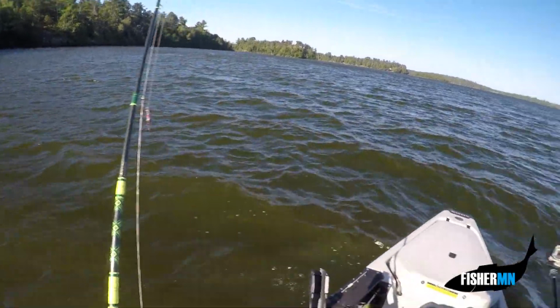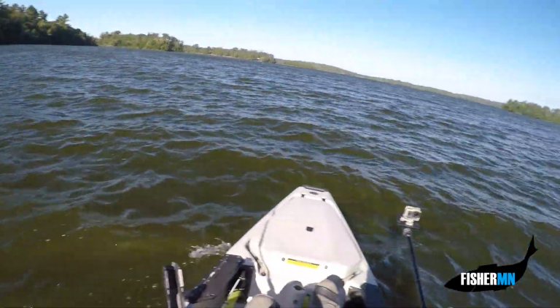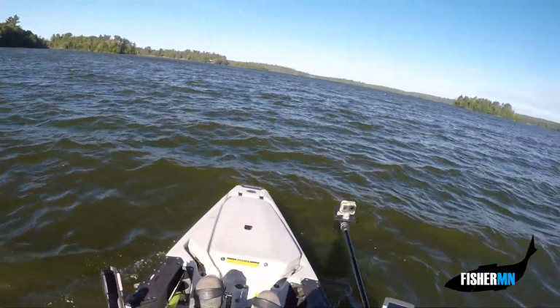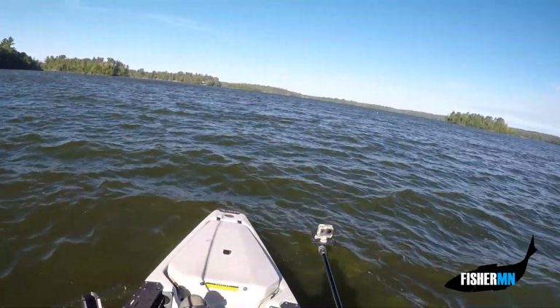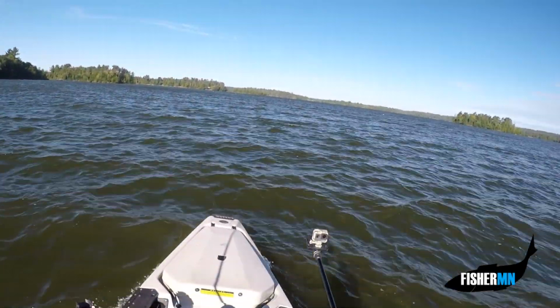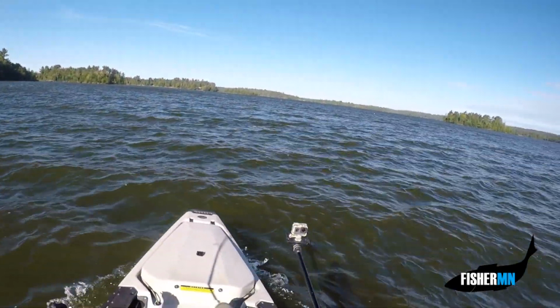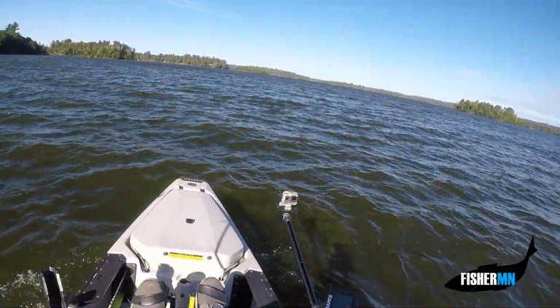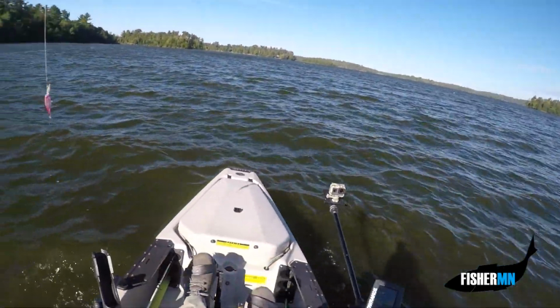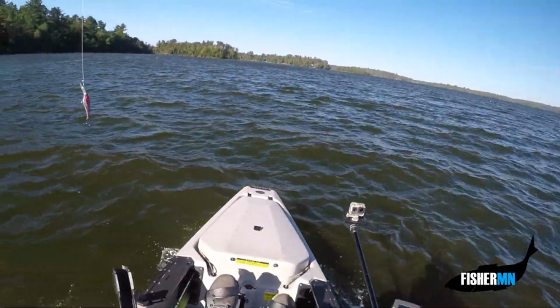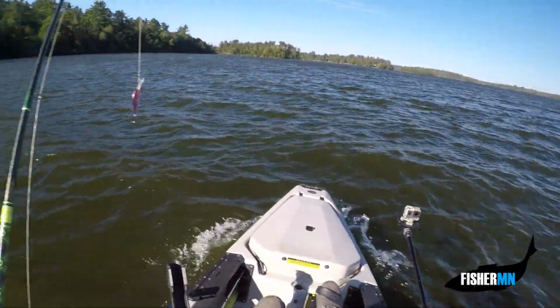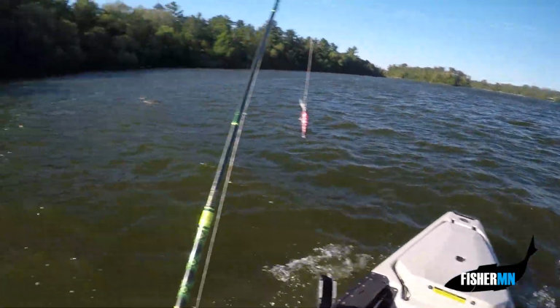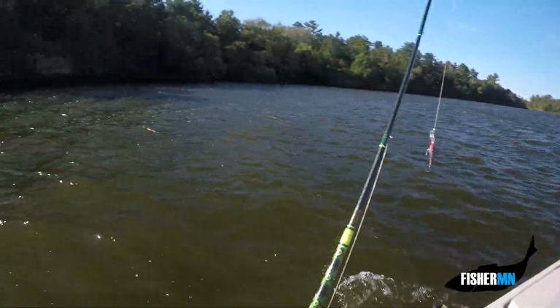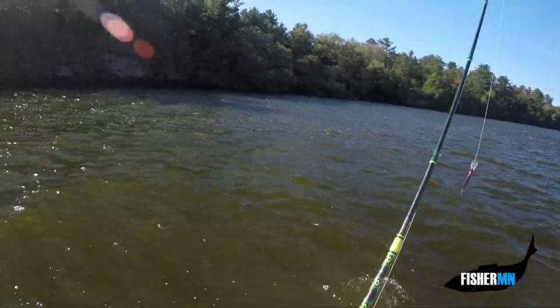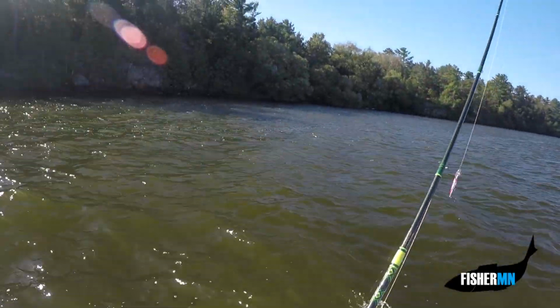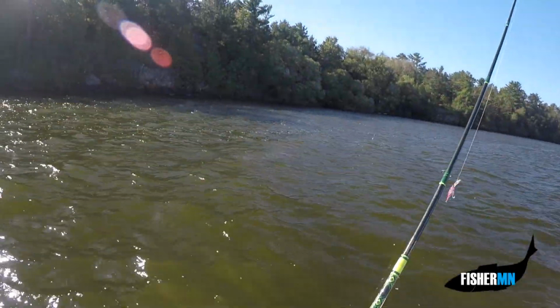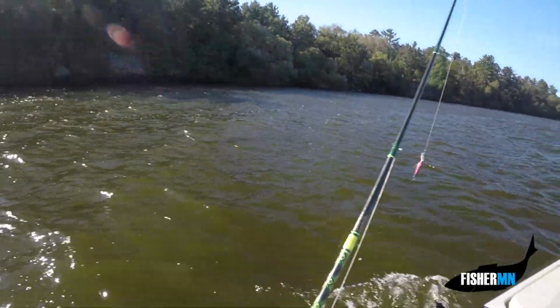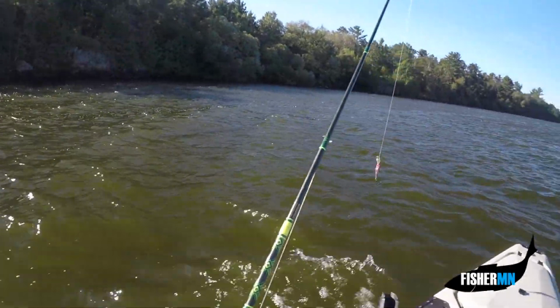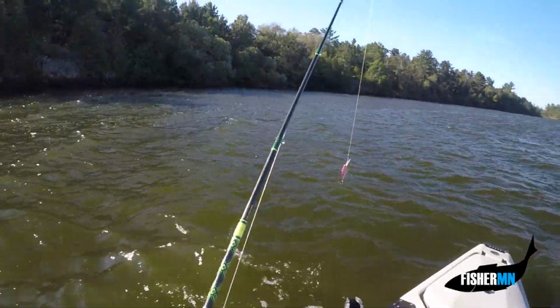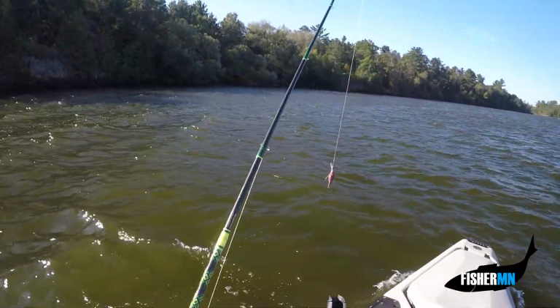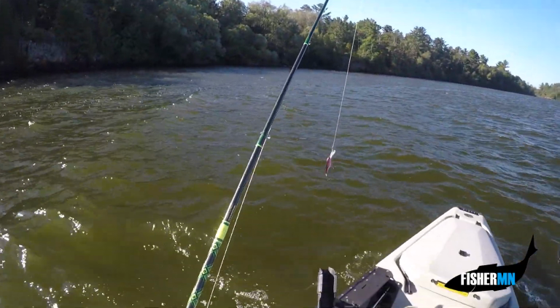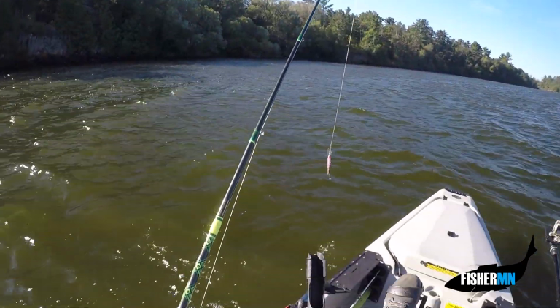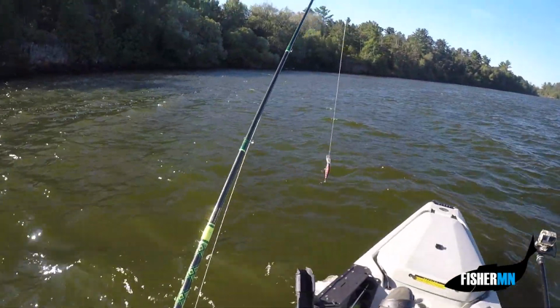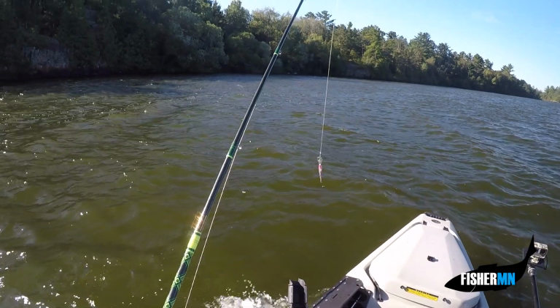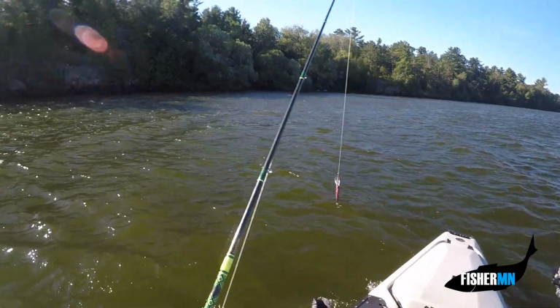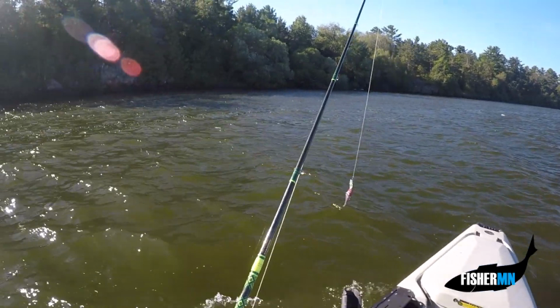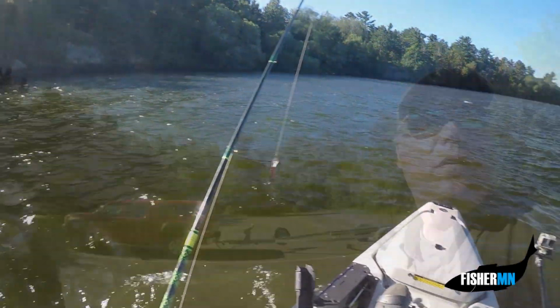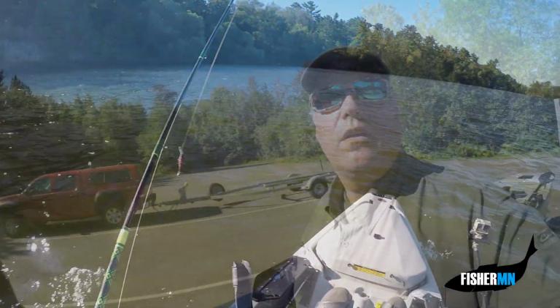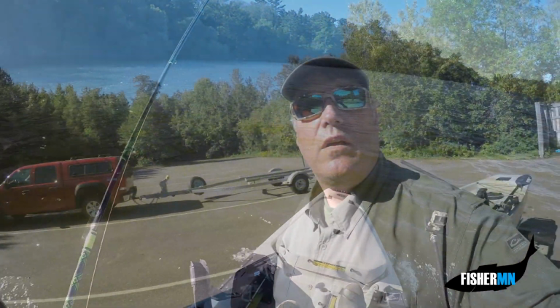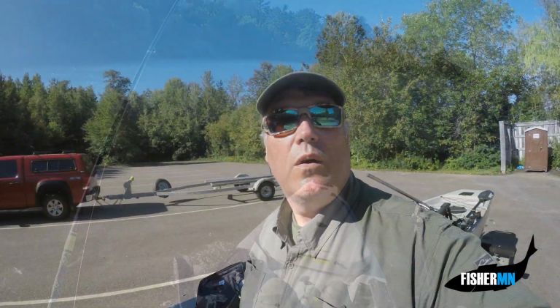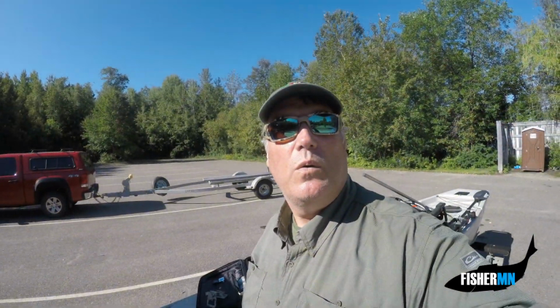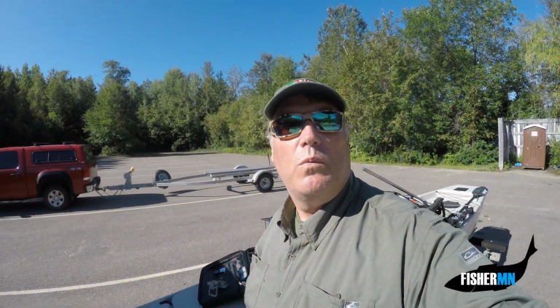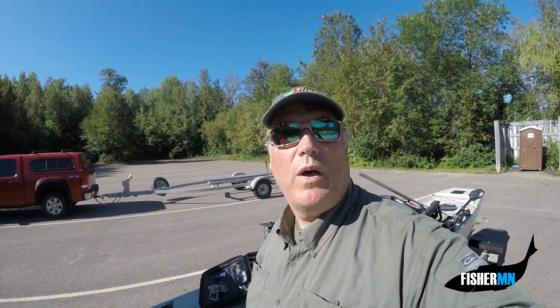Lori's flicker shad catches another species. We're all finished up here on Shagawa Lake.